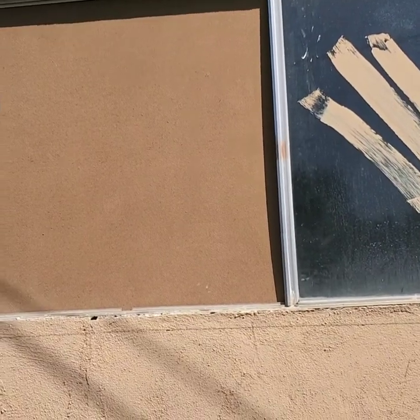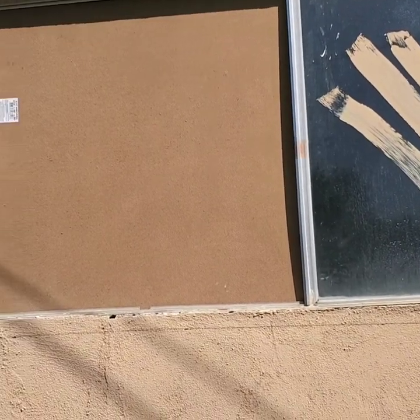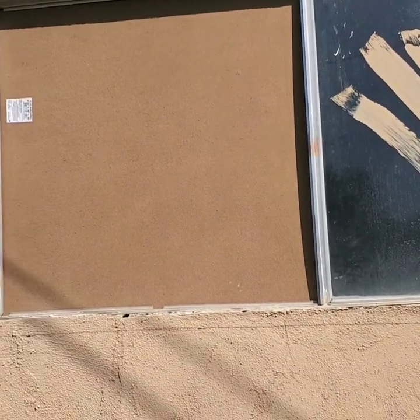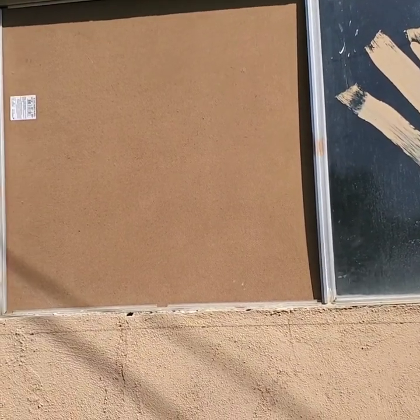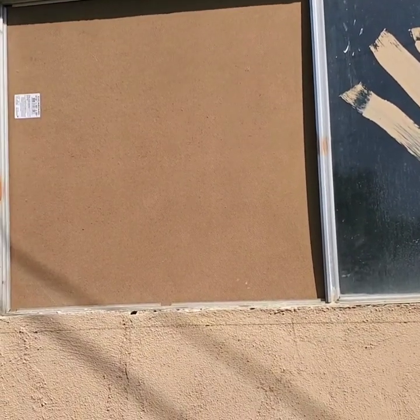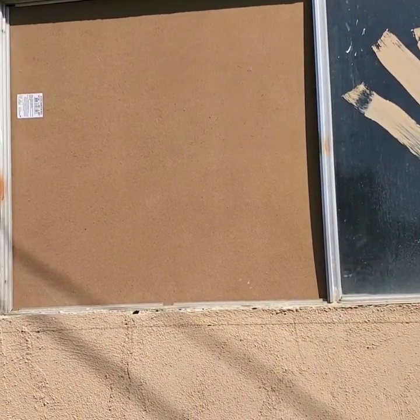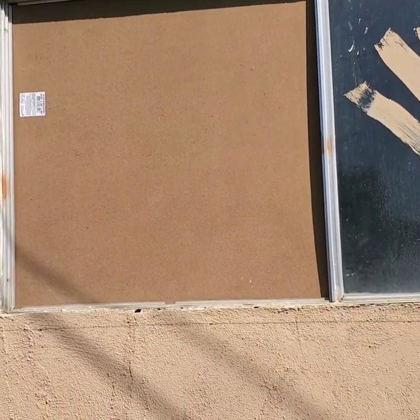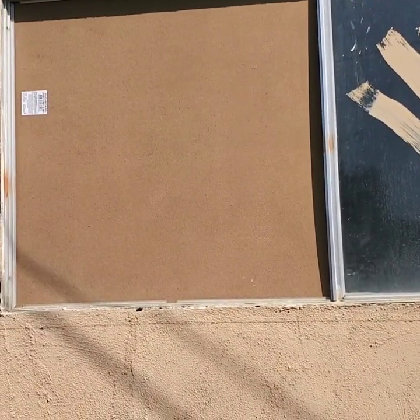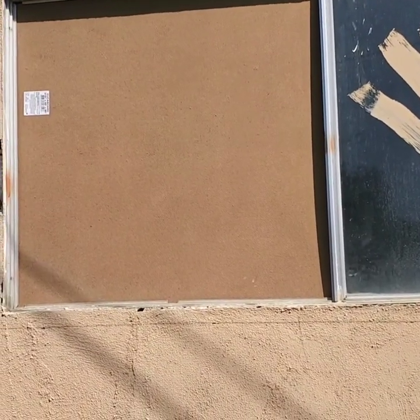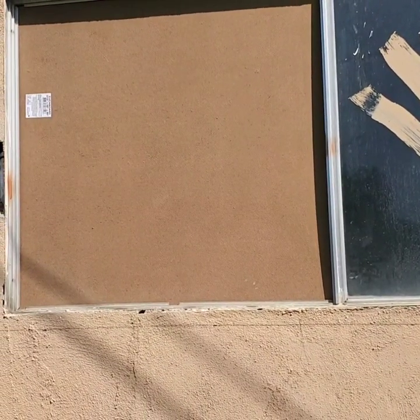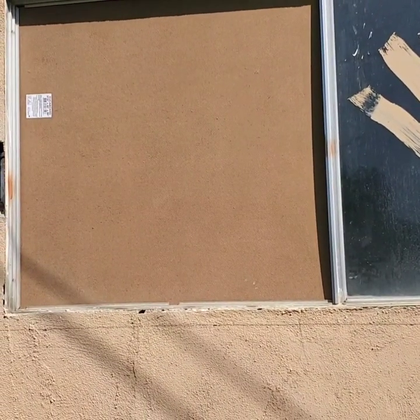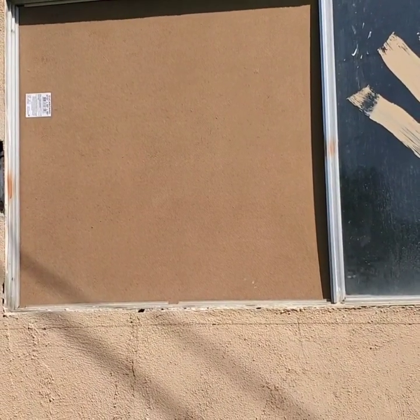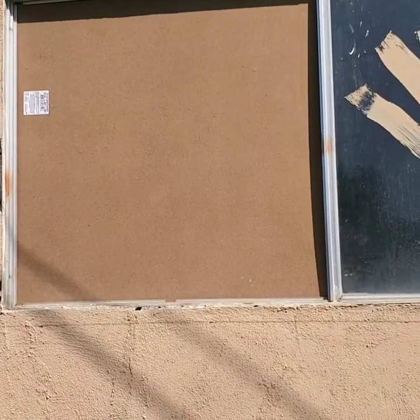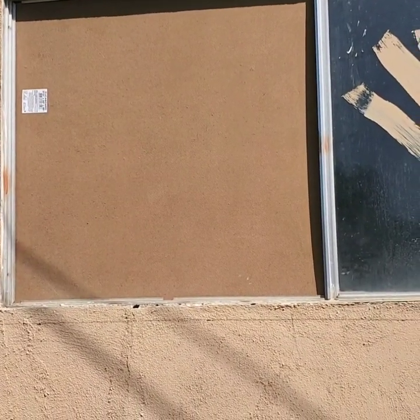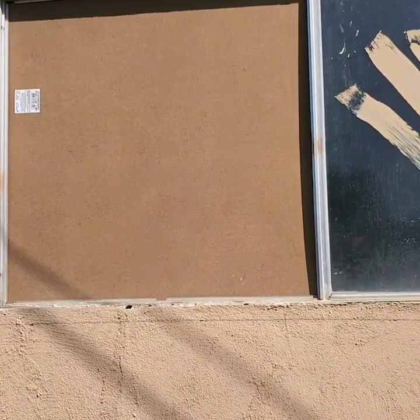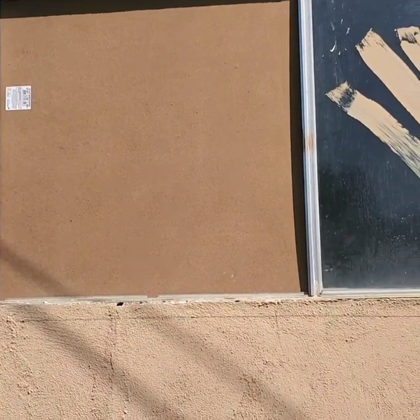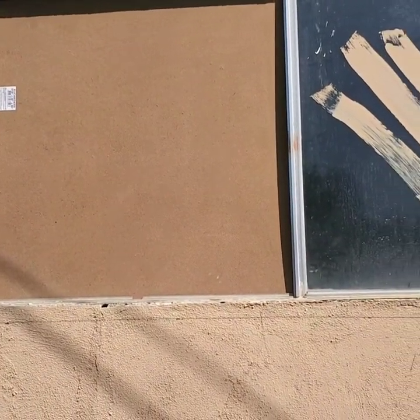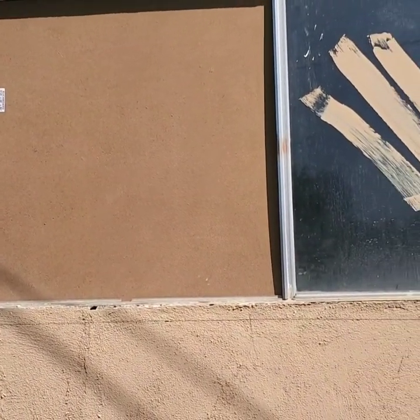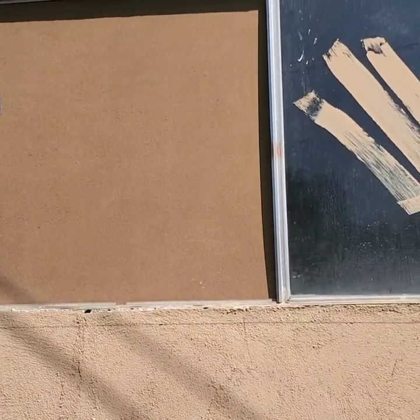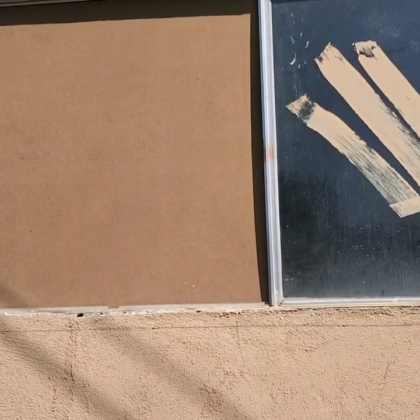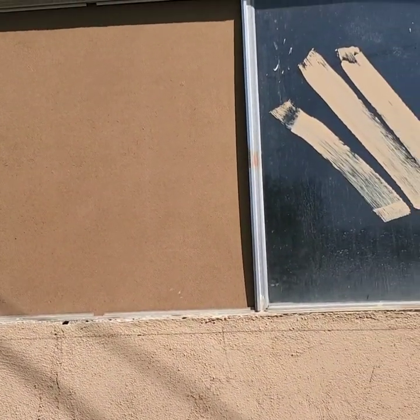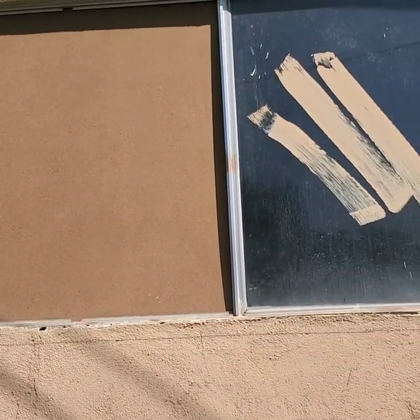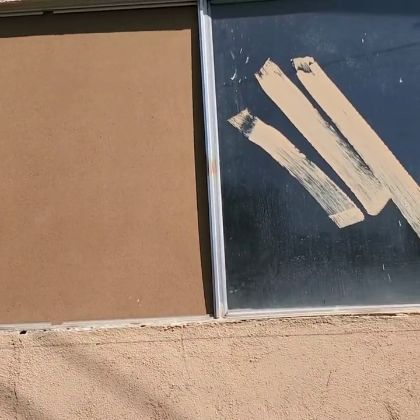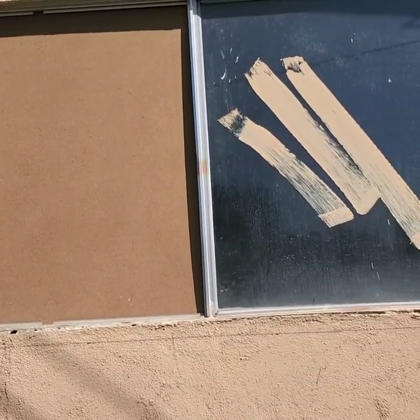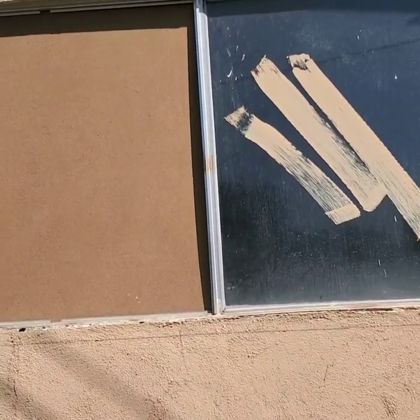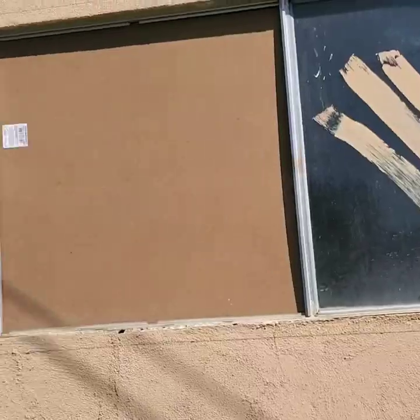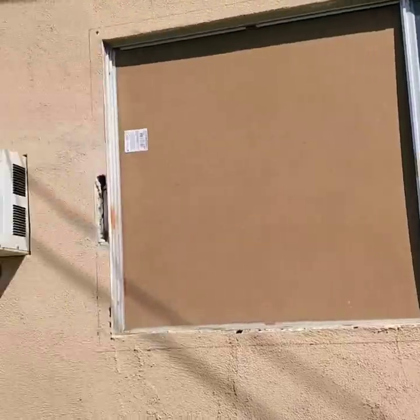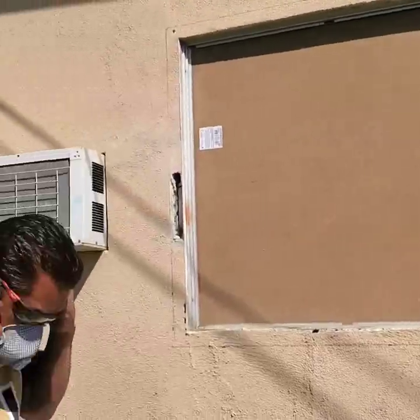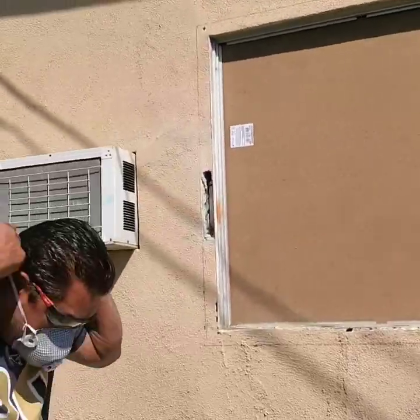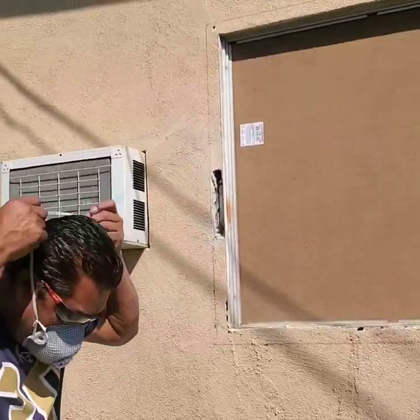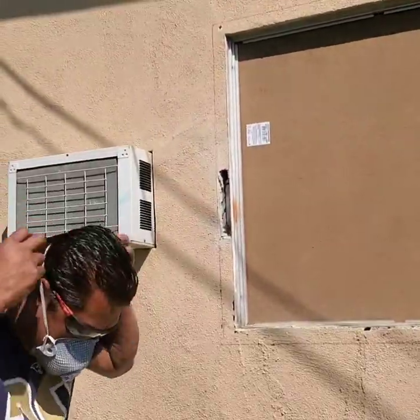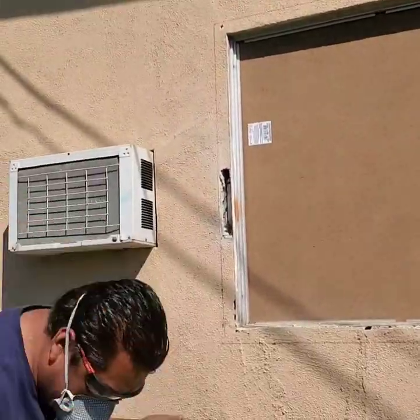Now I'm going to cut this. Make sure you wear your safety glasses and a mask.